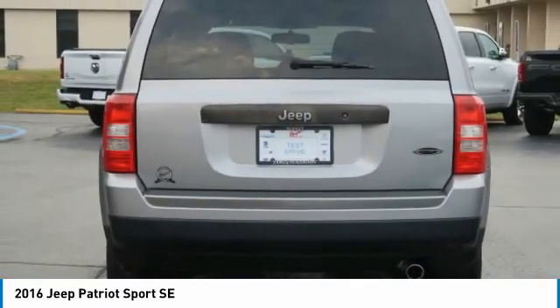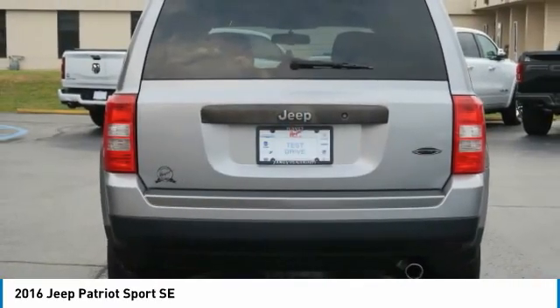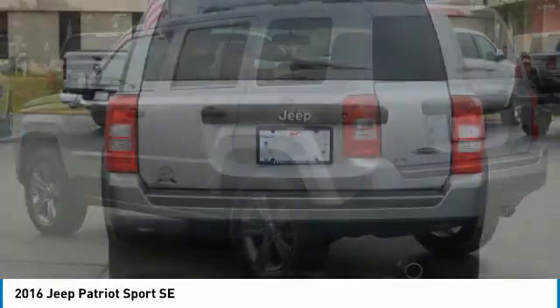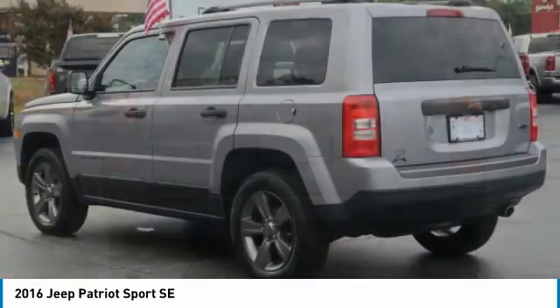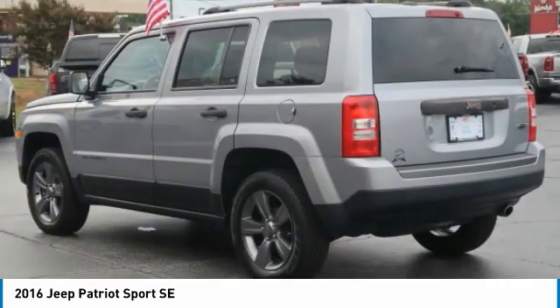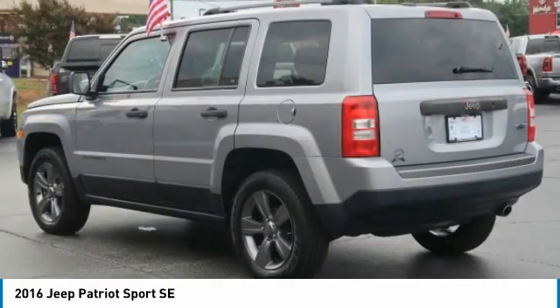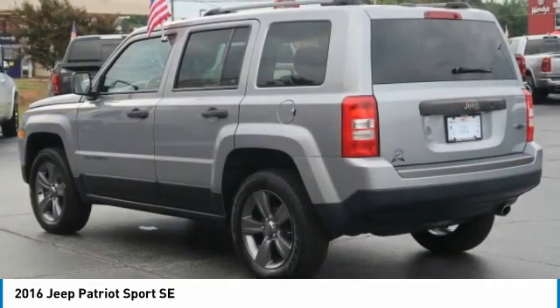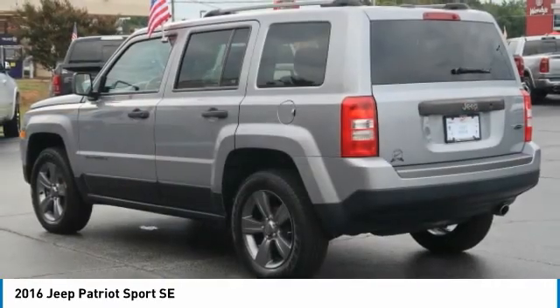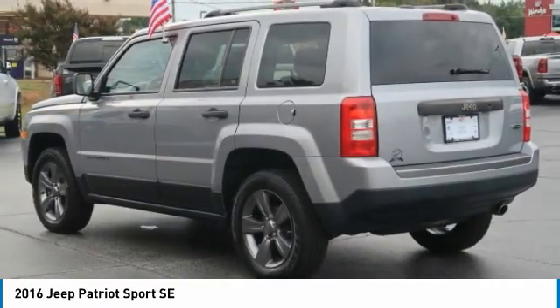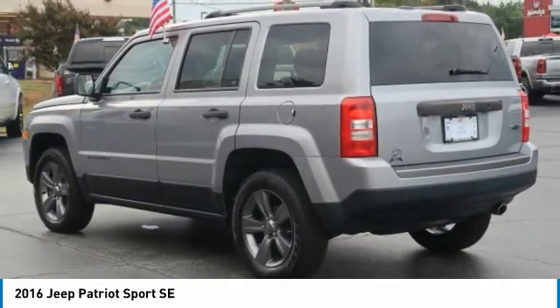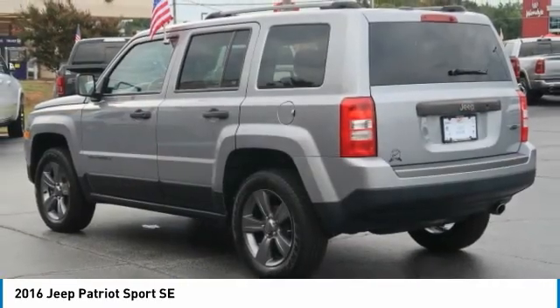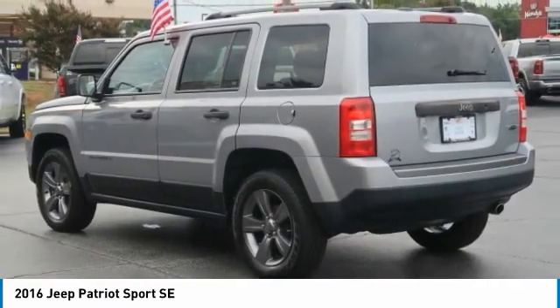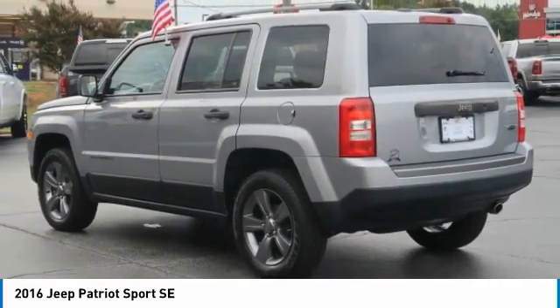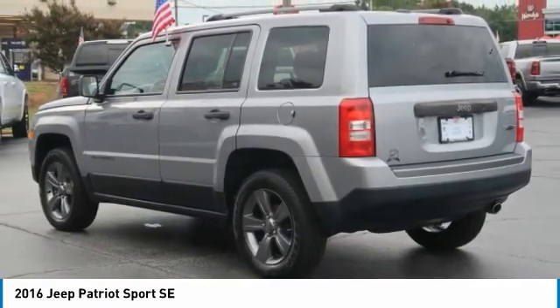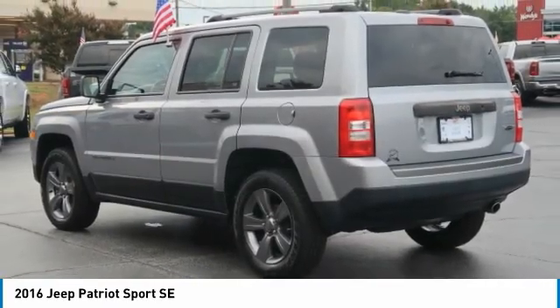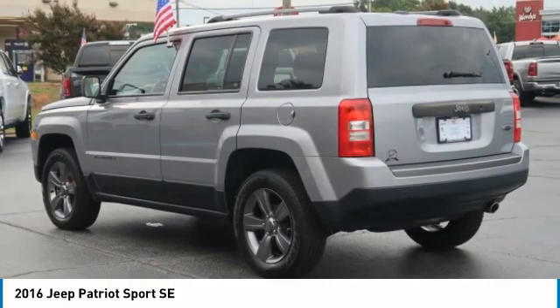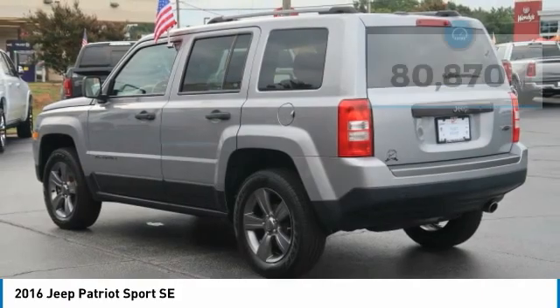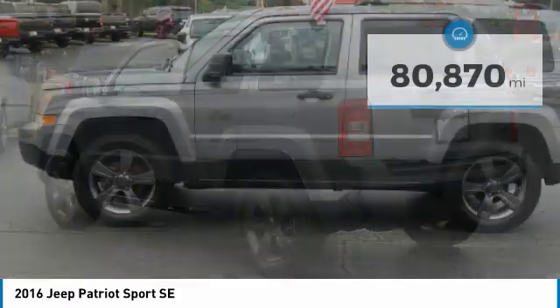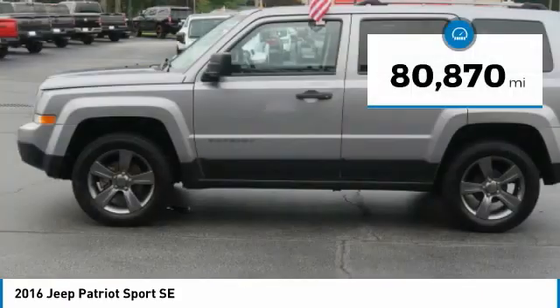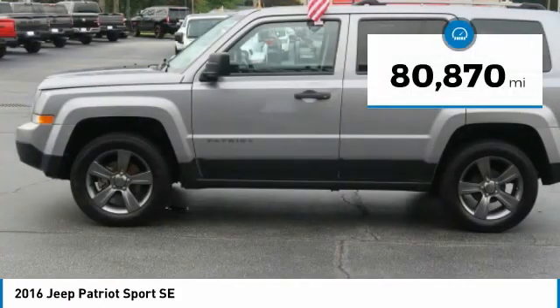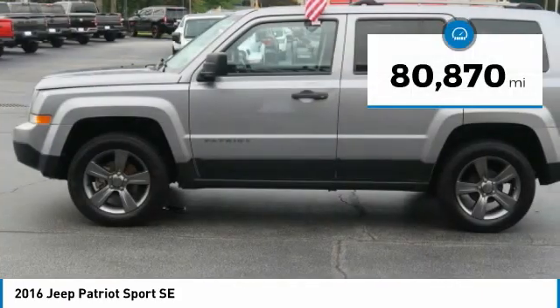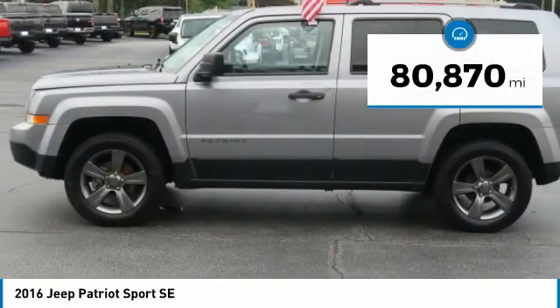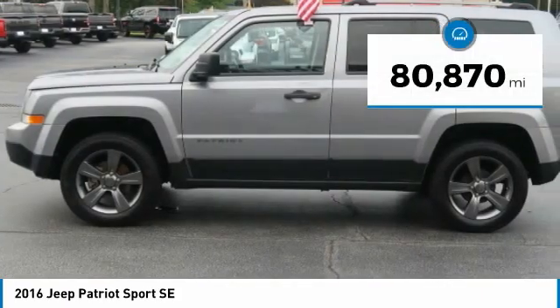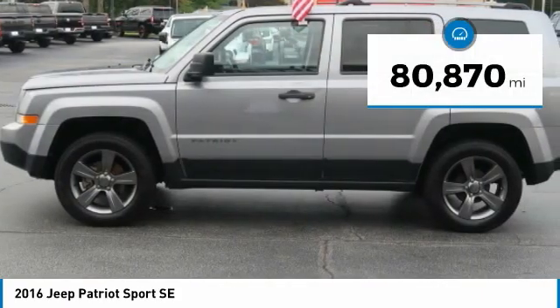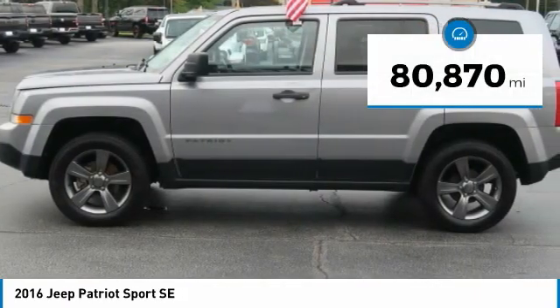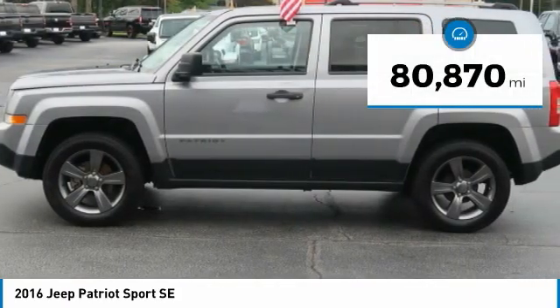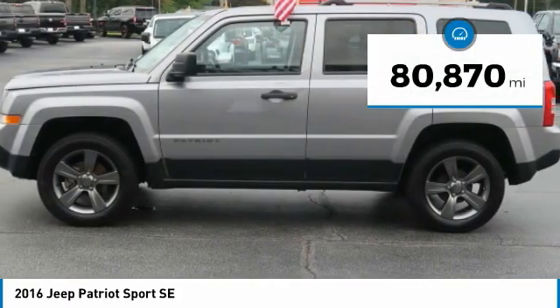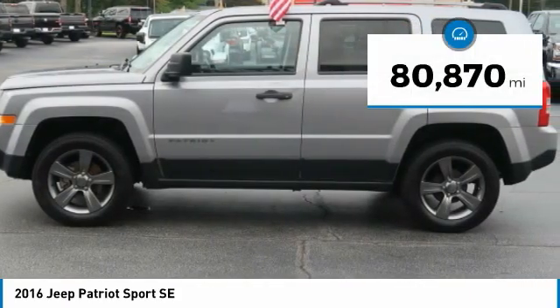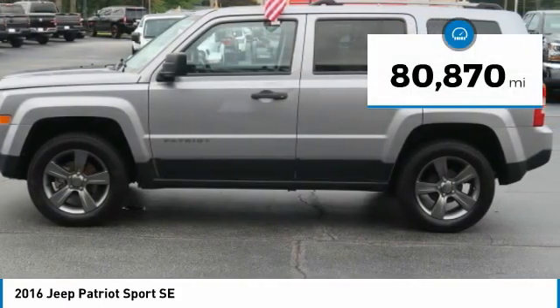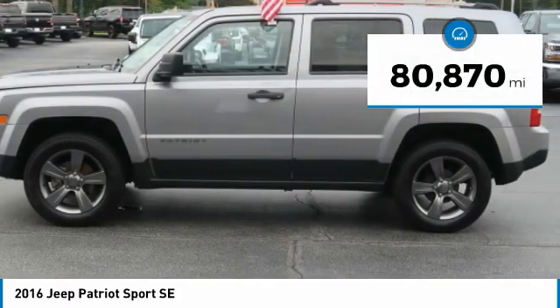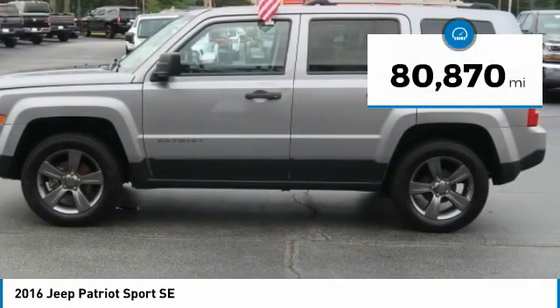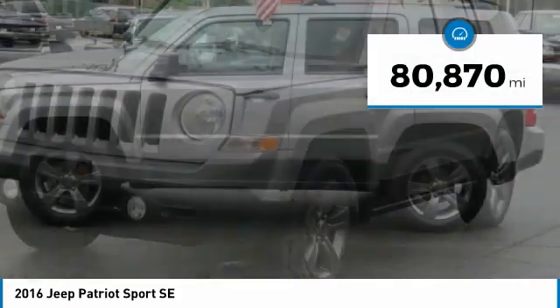The Patriot has plenty of room inside for any size family. This vehicle has less than 85,000 miles.